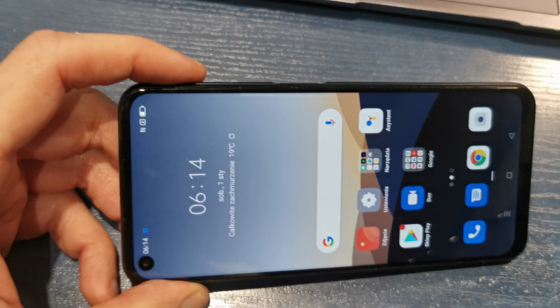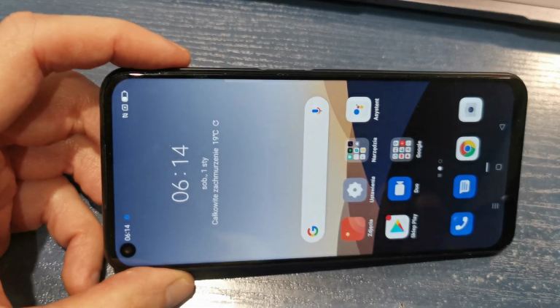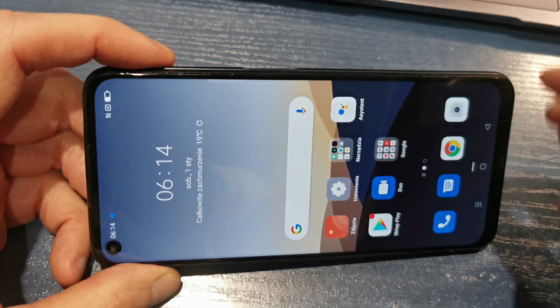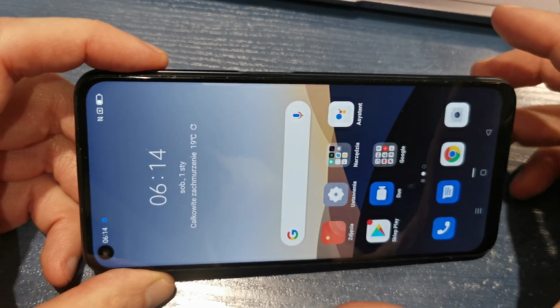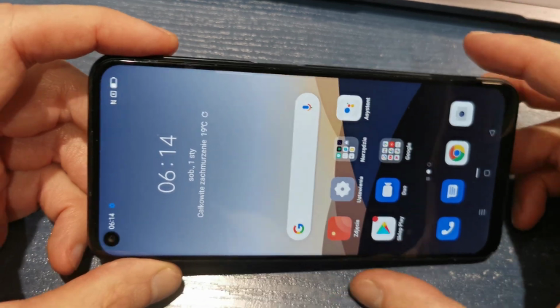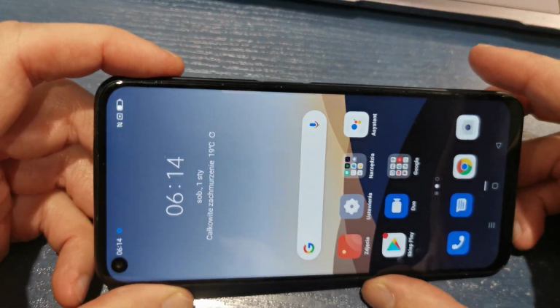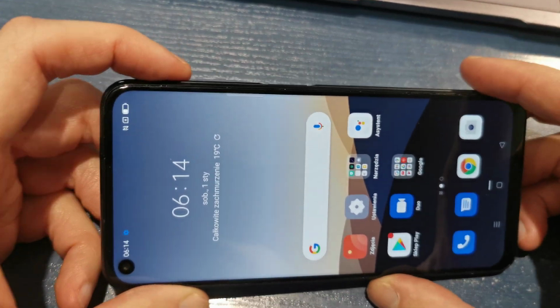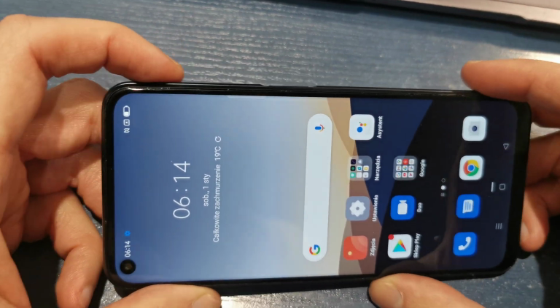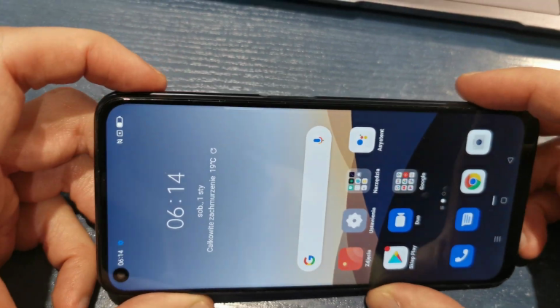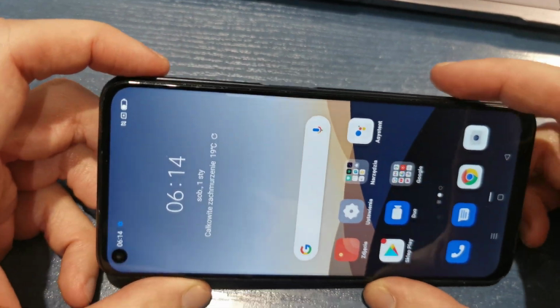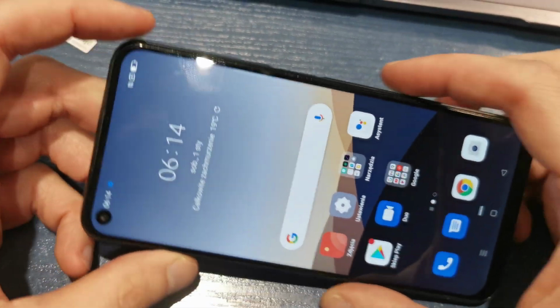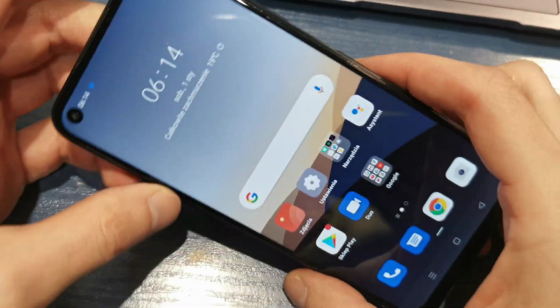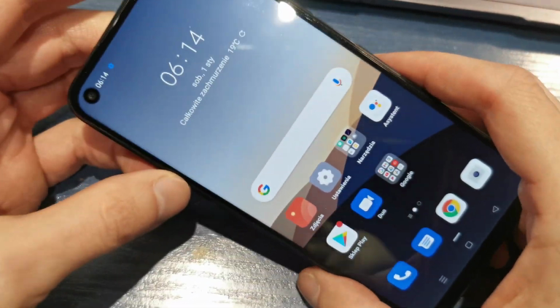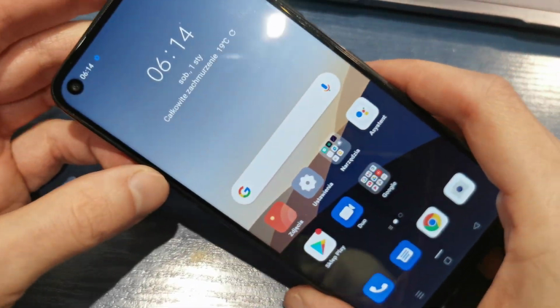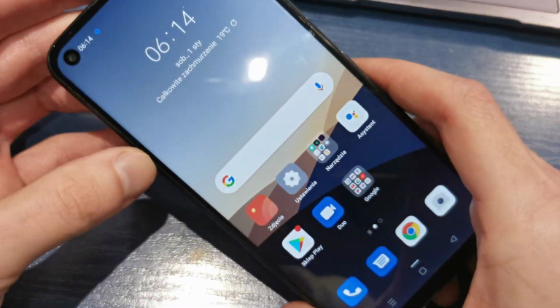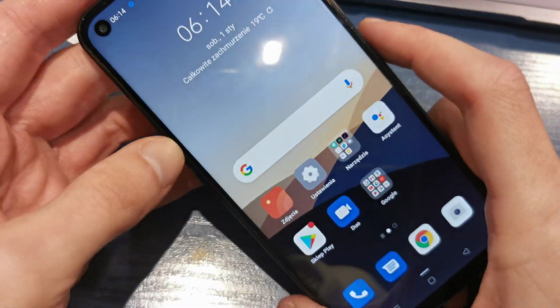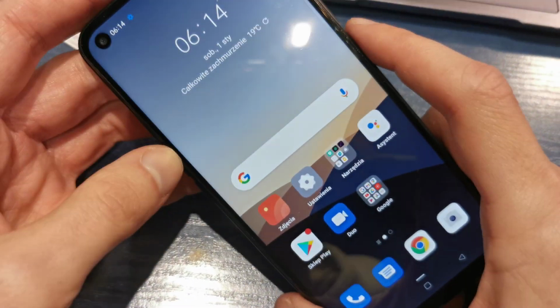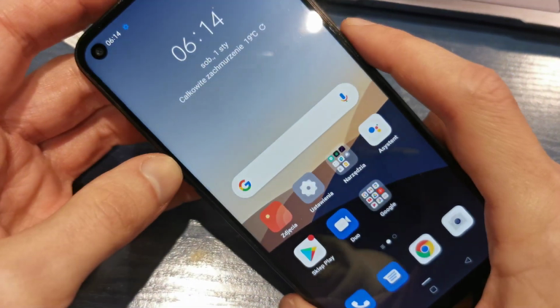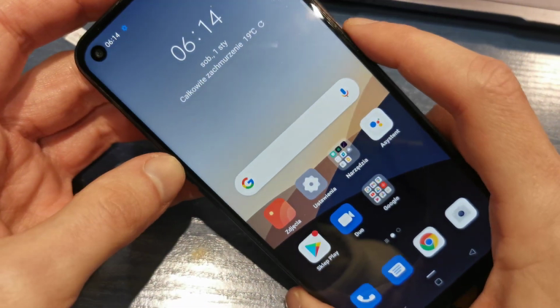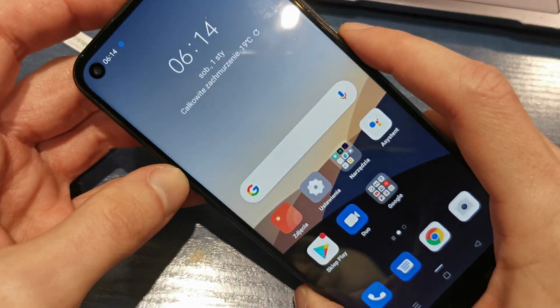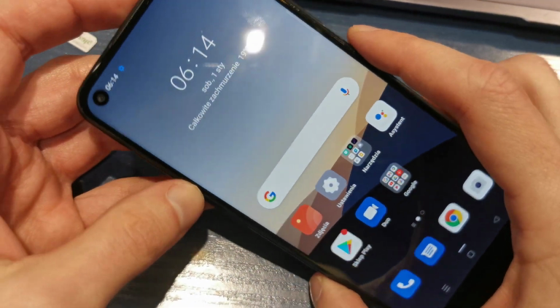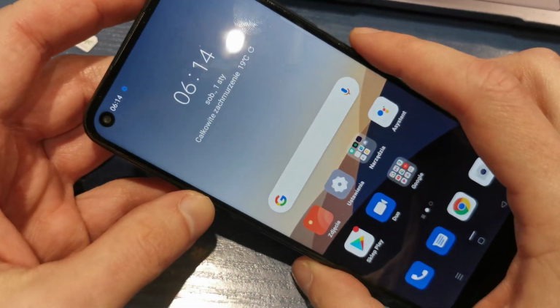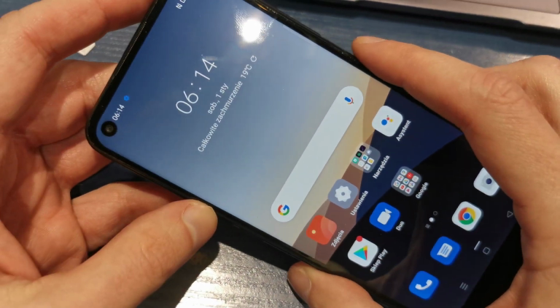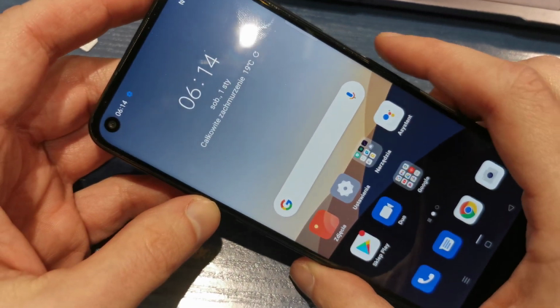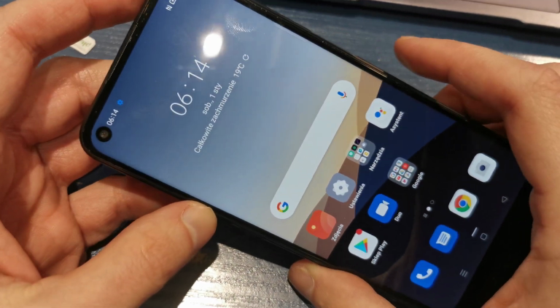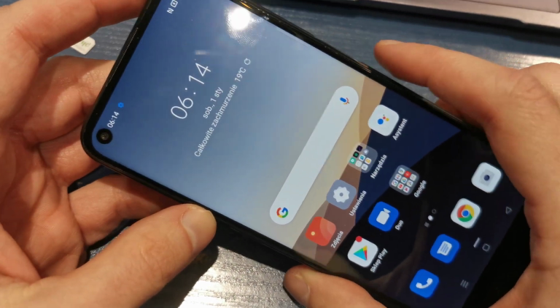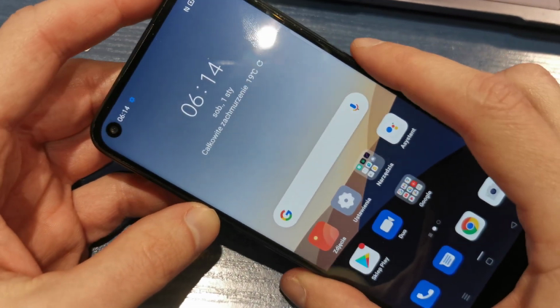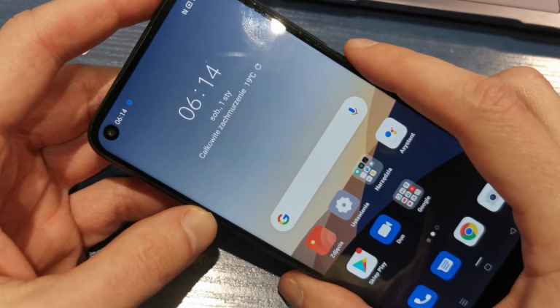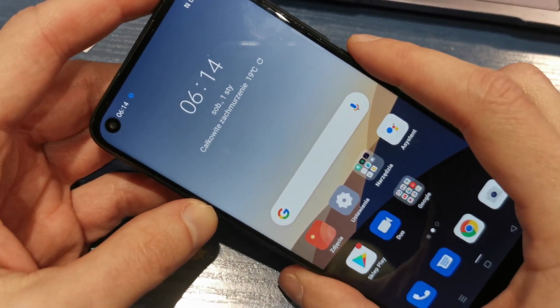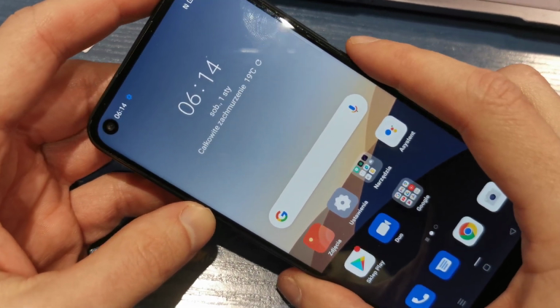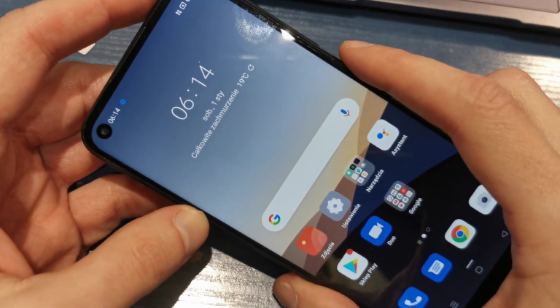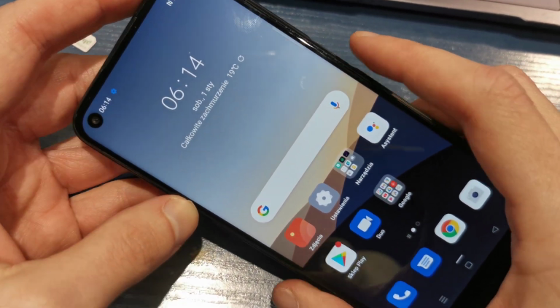Welcome back to the do-it-yourself channel. Today I'm going to show you how to hard reset your Oppo A52.